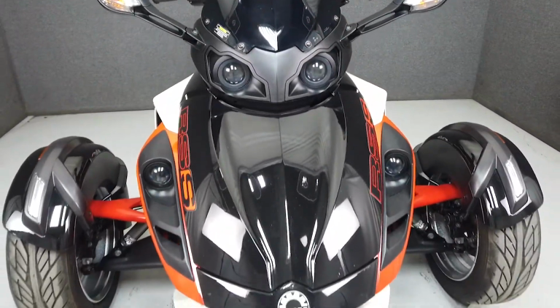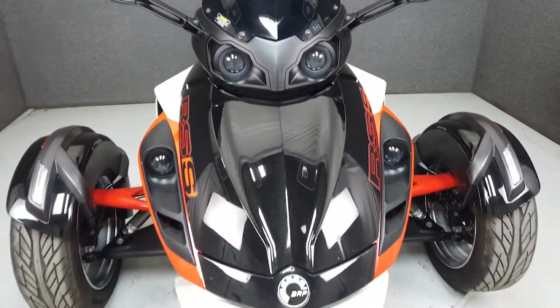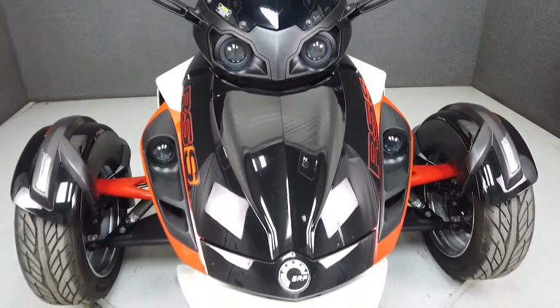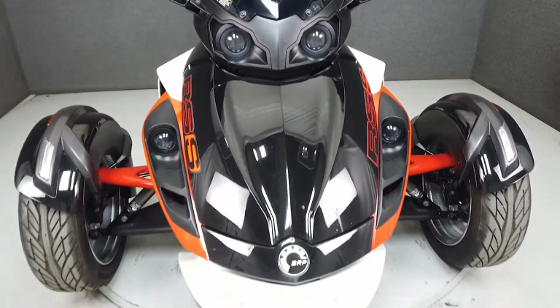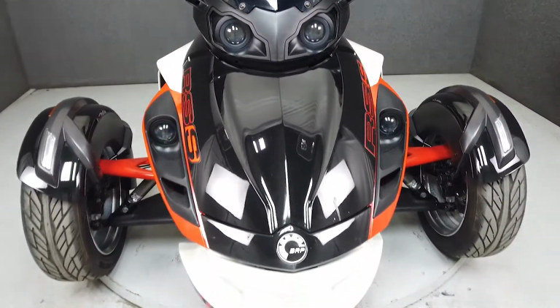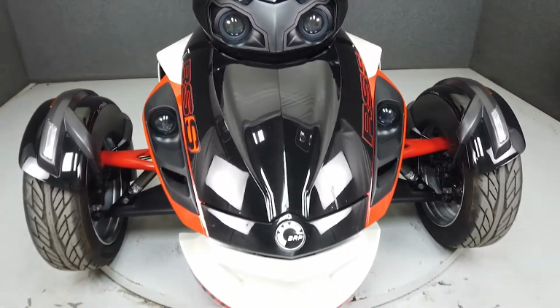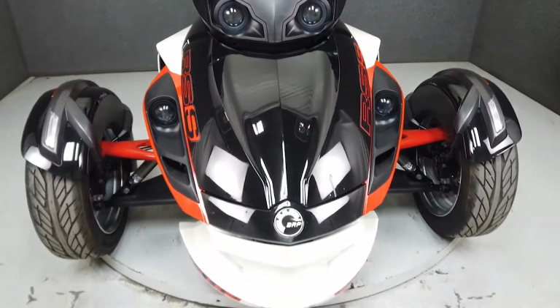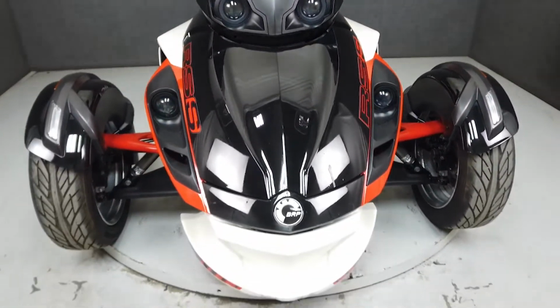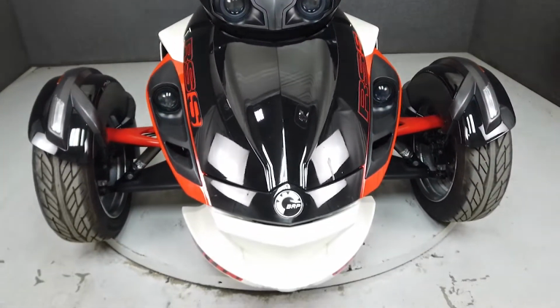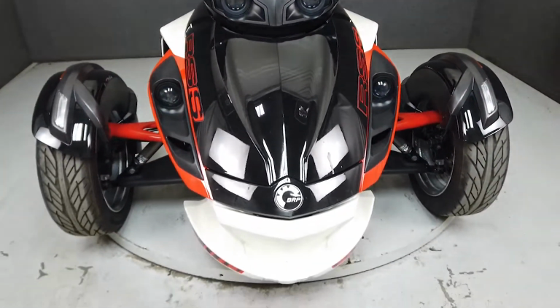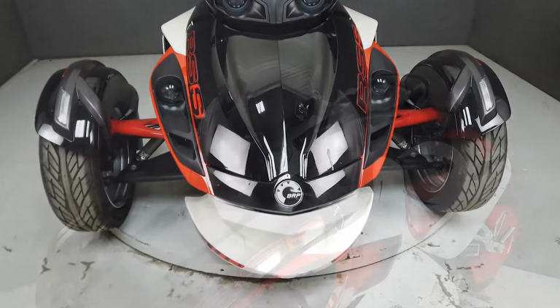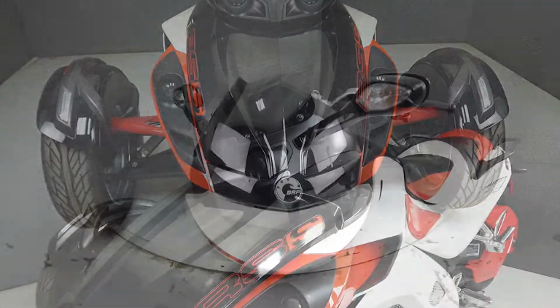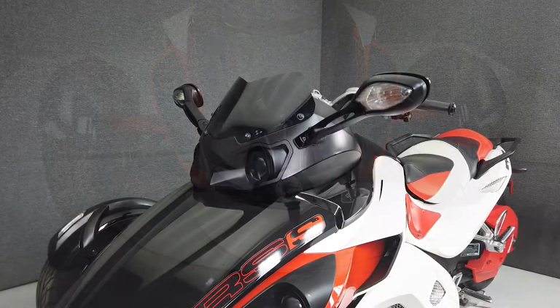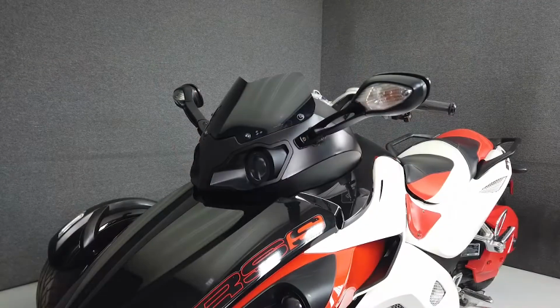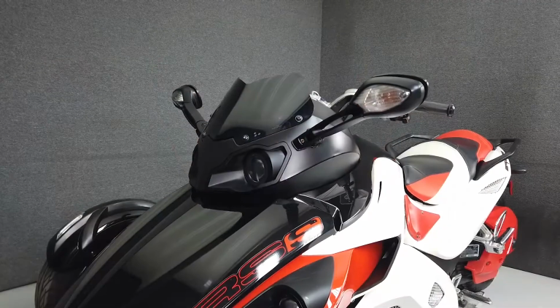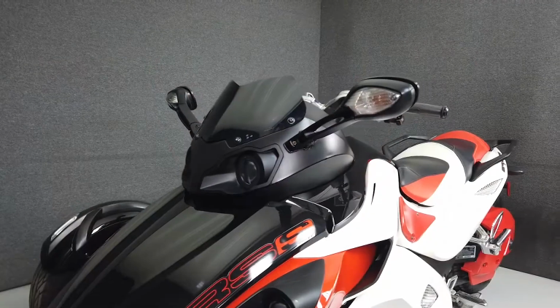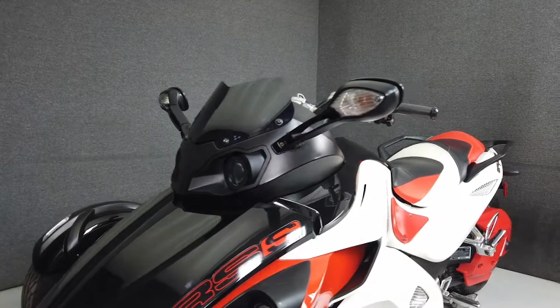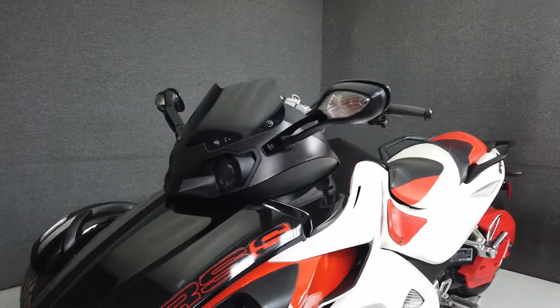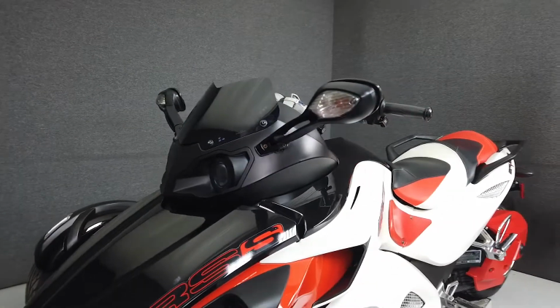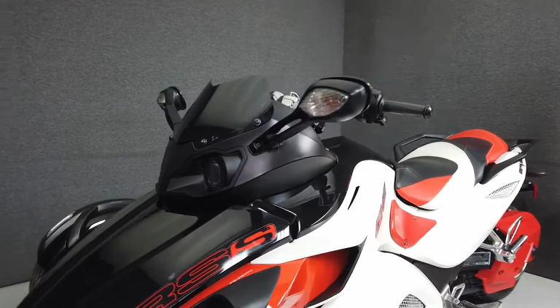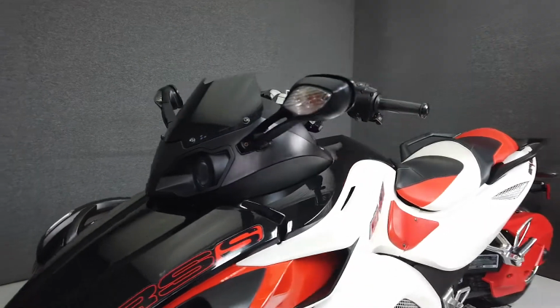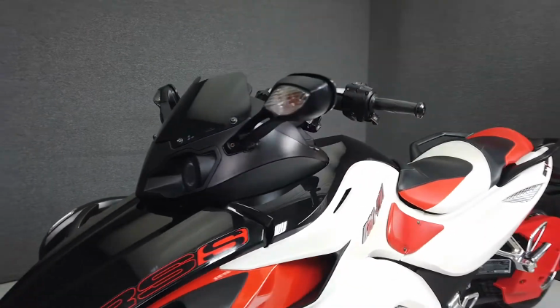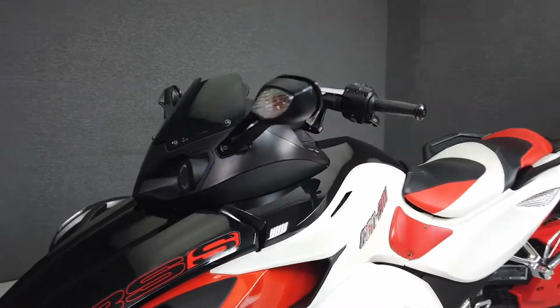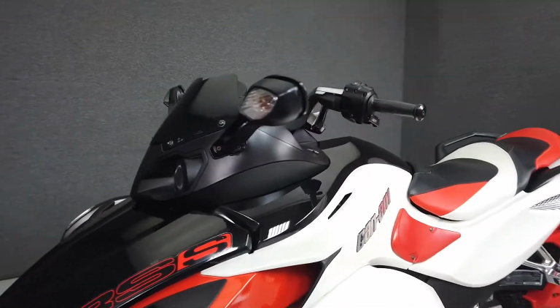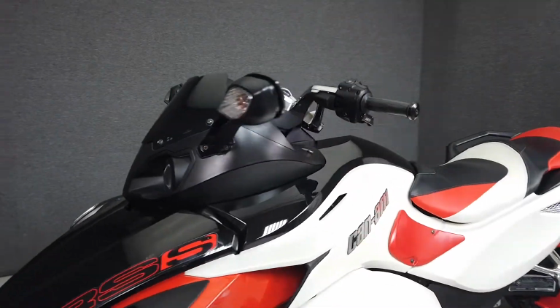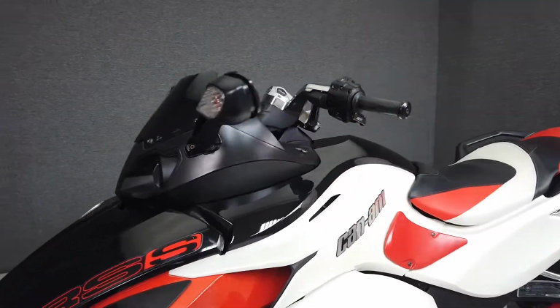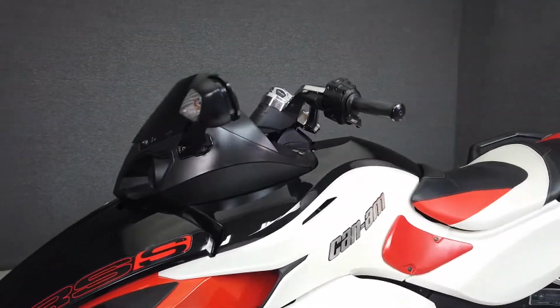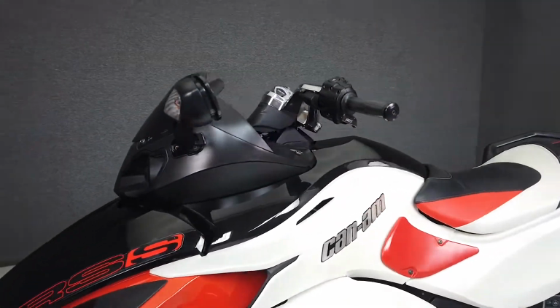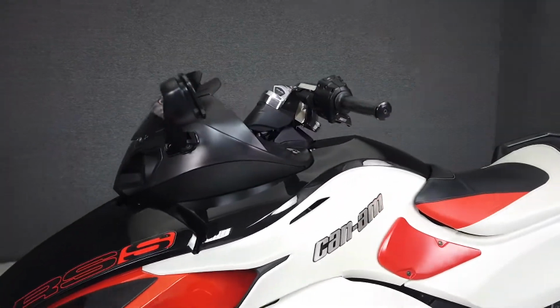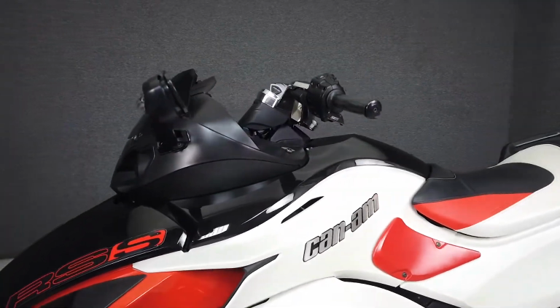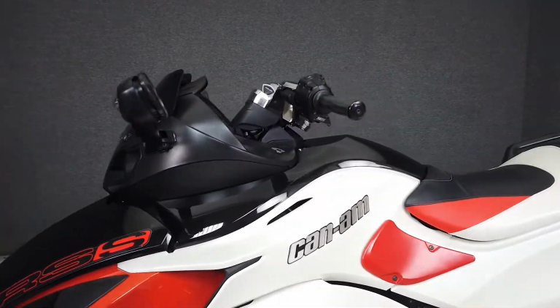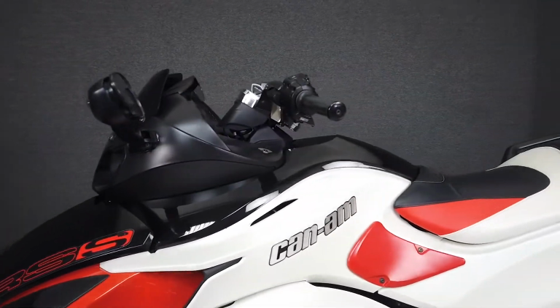From the factory, this innovative three-wheeler comes equipped with cruise control, an onboard computer, and reverse.